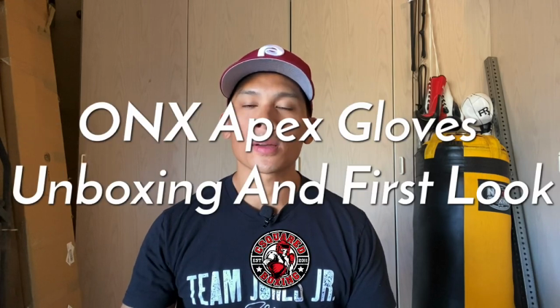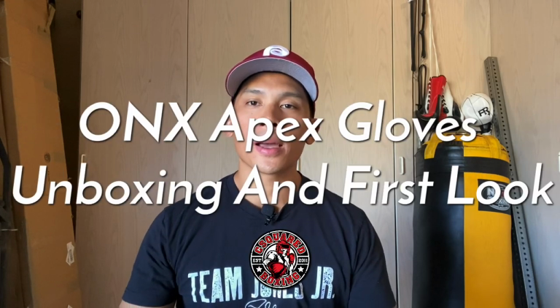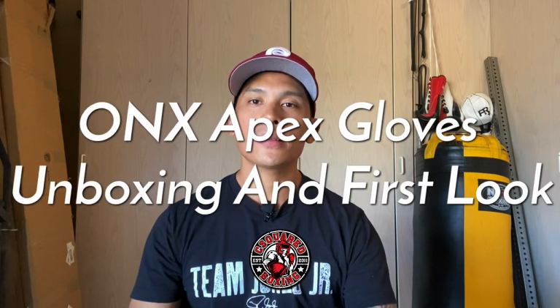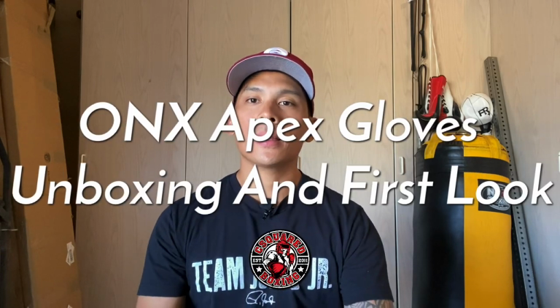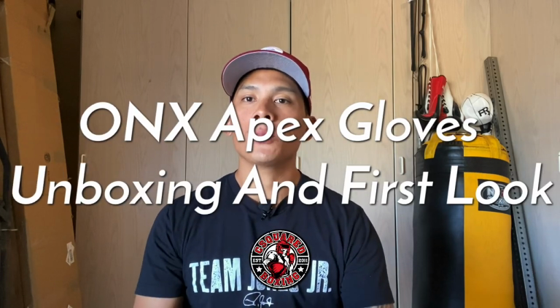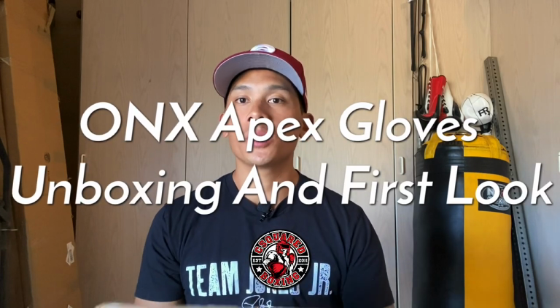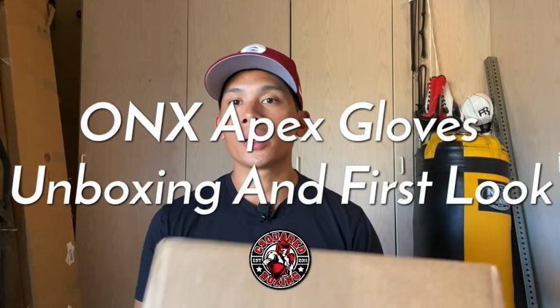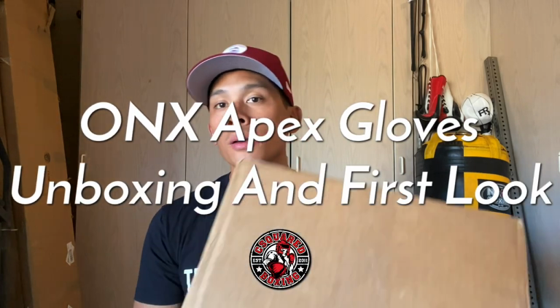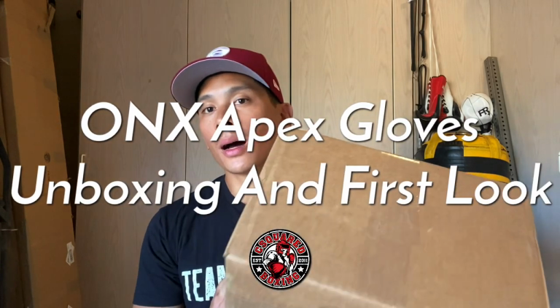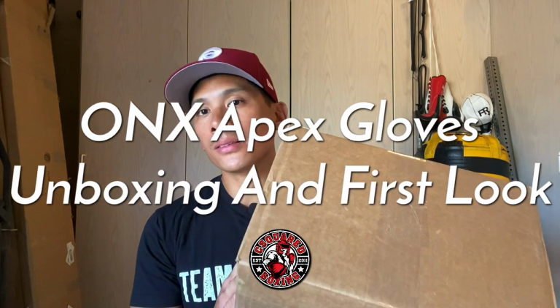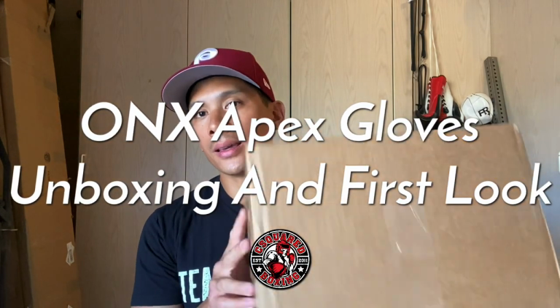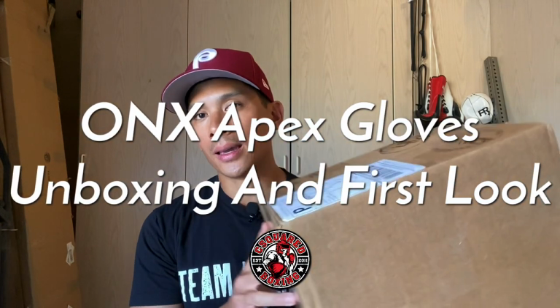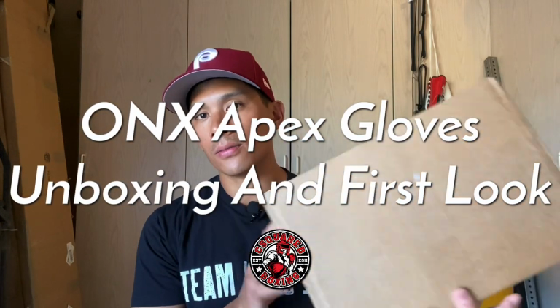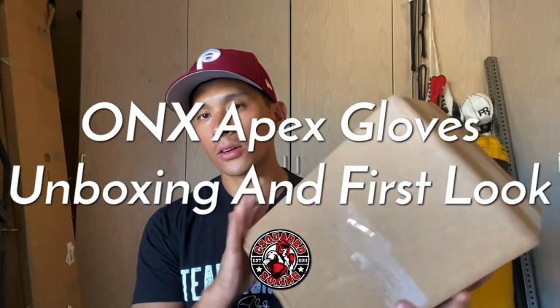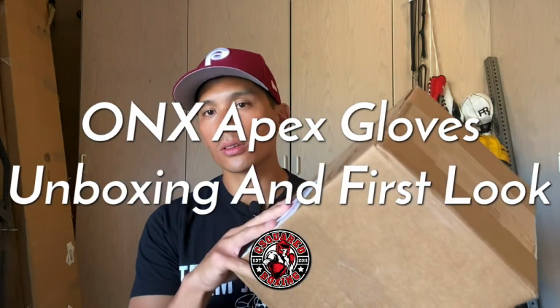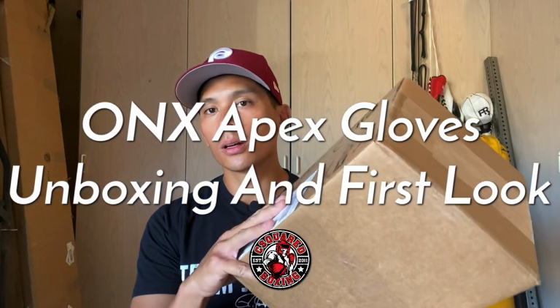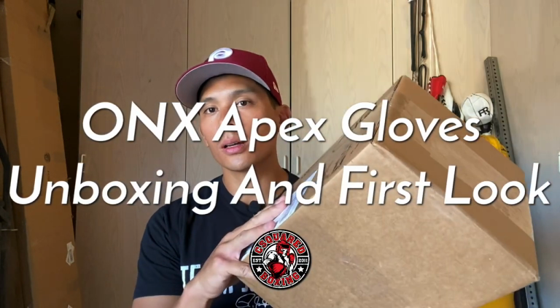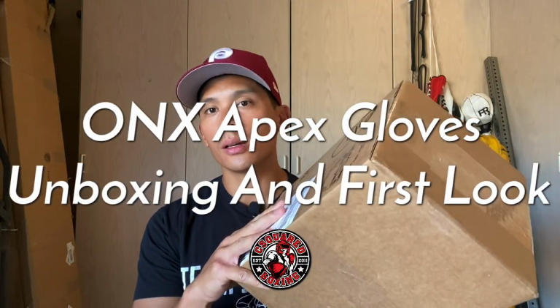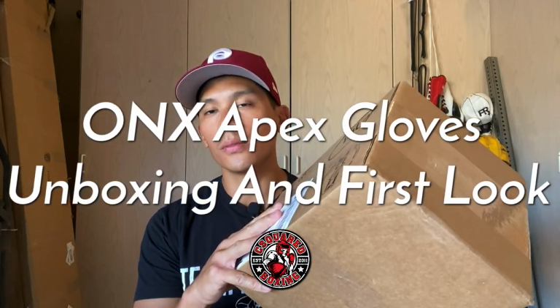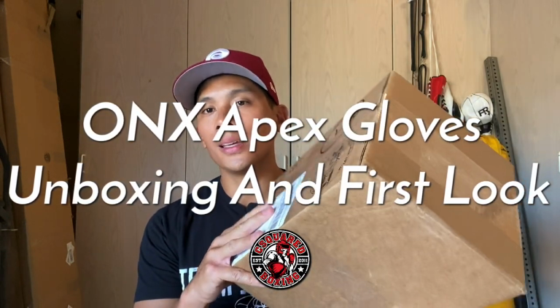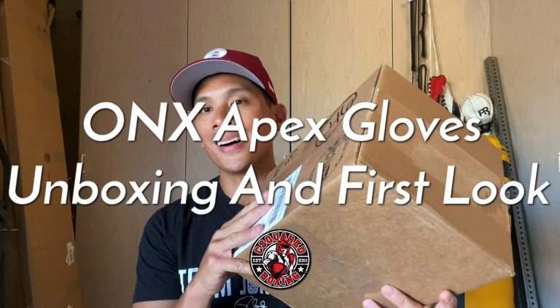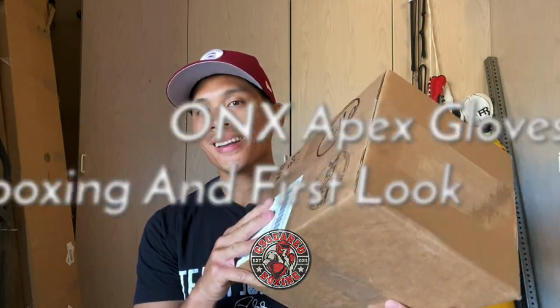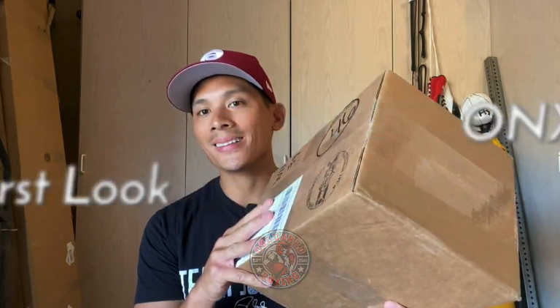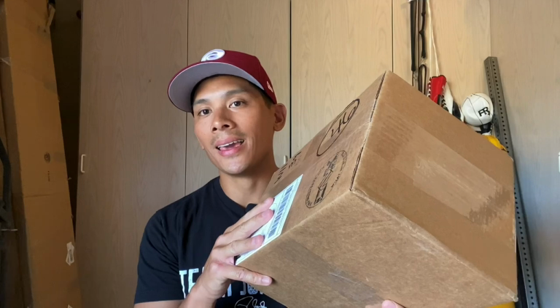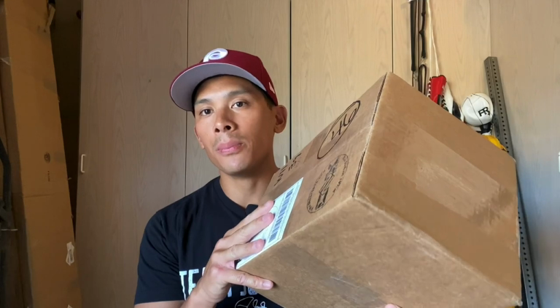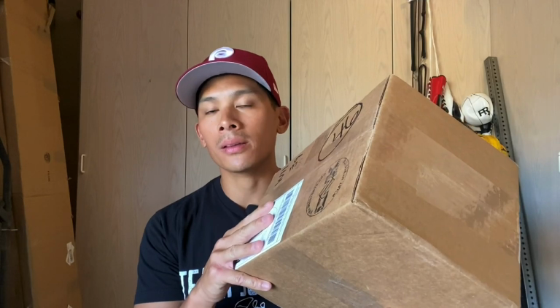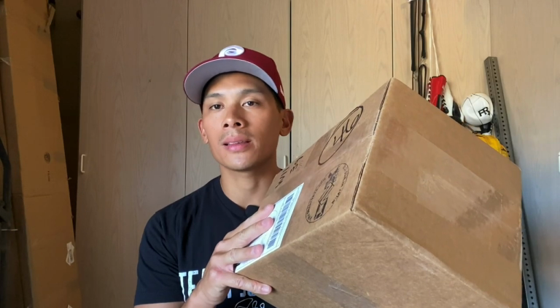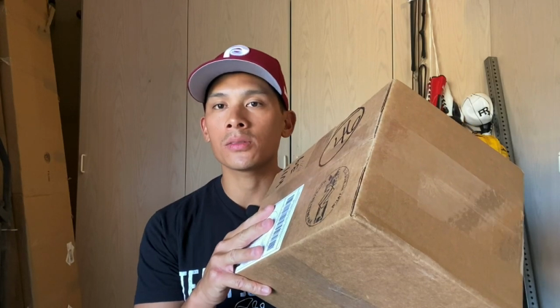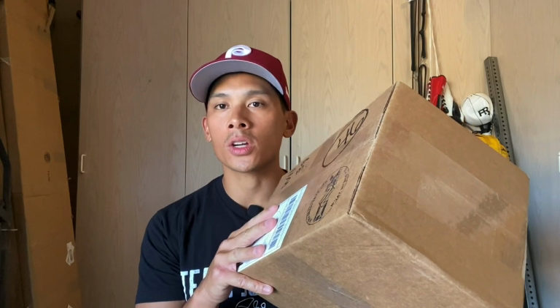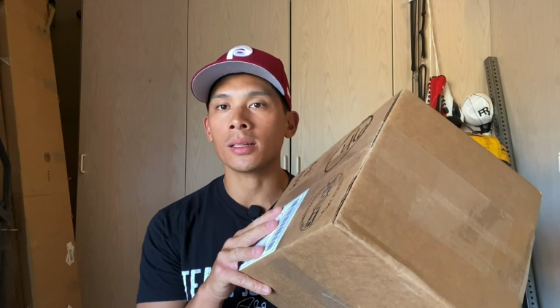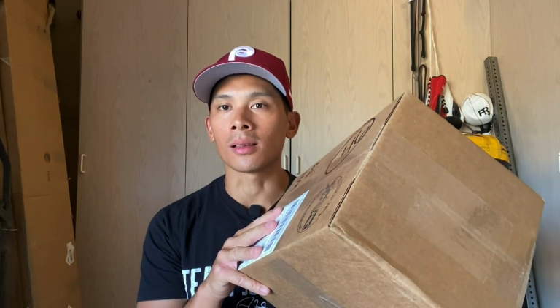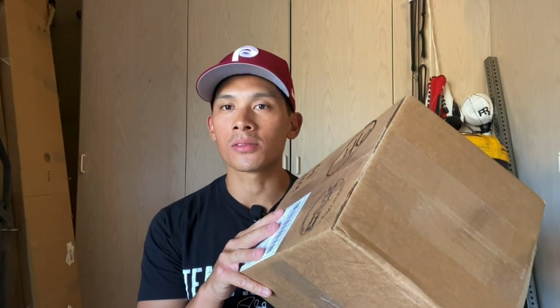What's up guys? Today I'm doing an unboxing and first look of the Onyx Apex Lace-Up Training Gloves. So stay tuned.